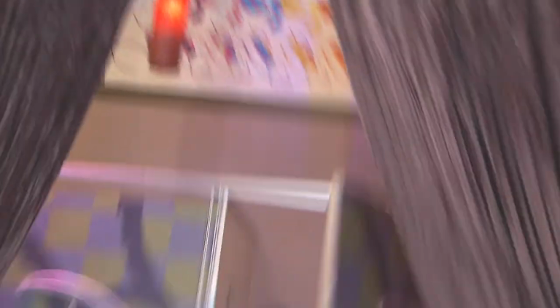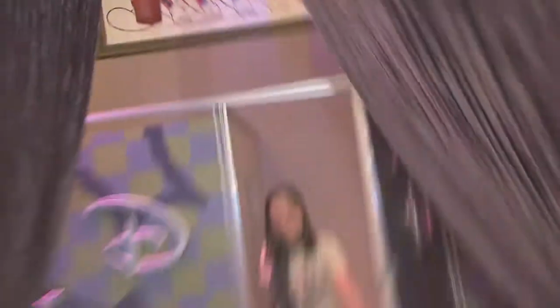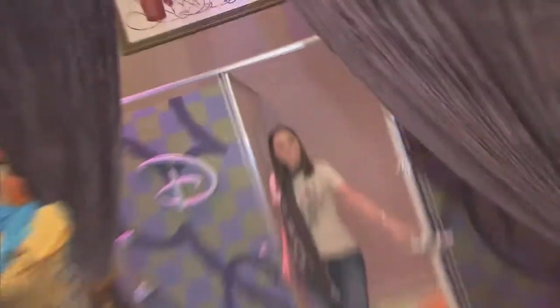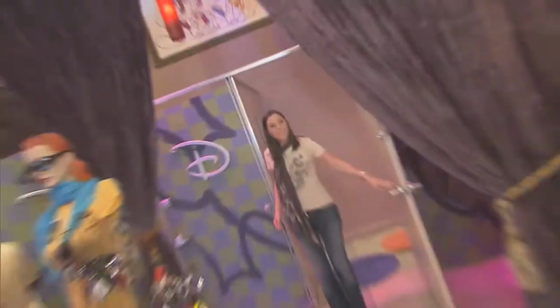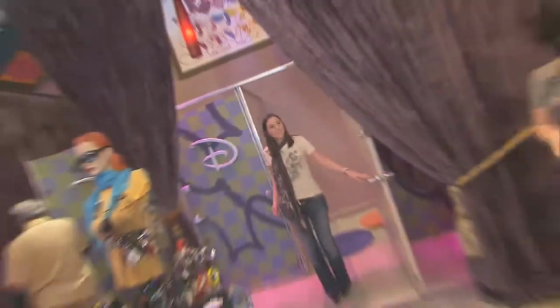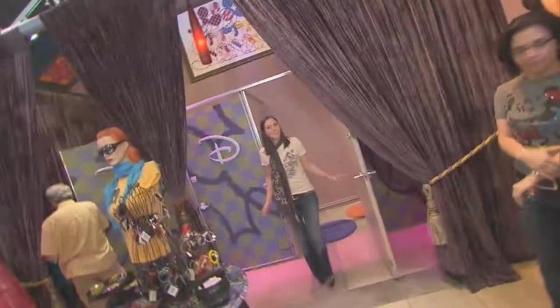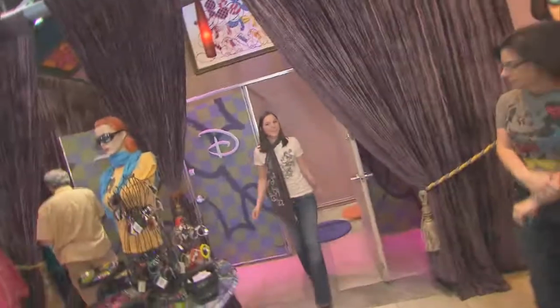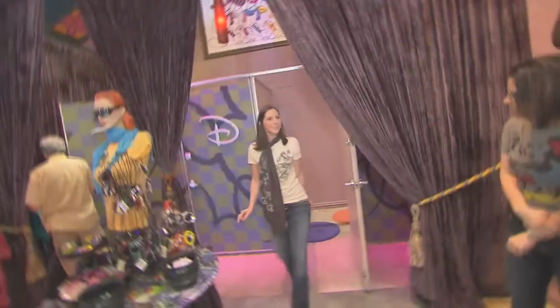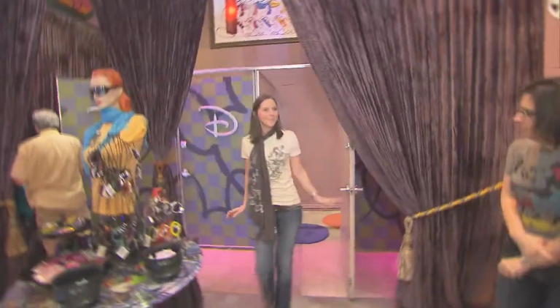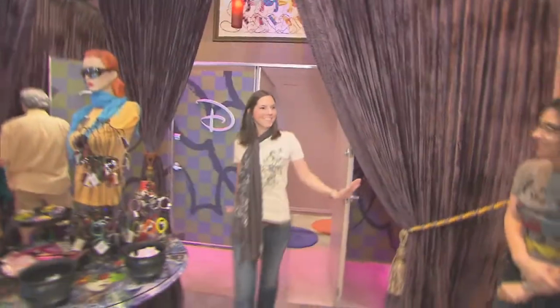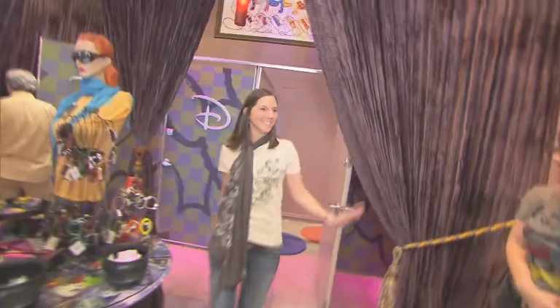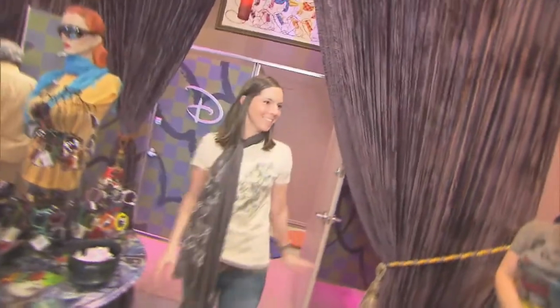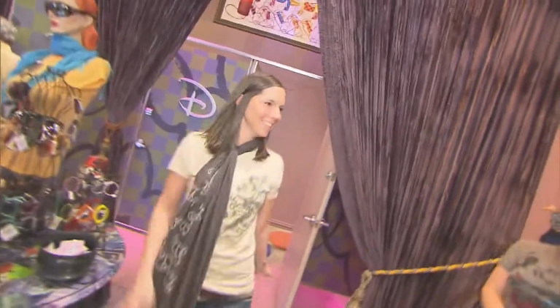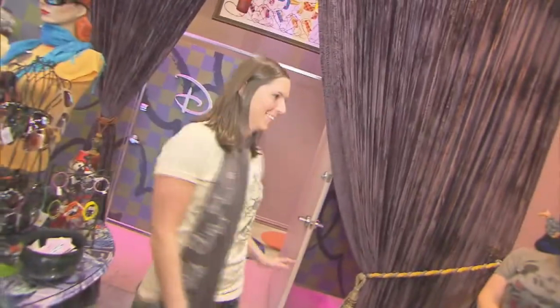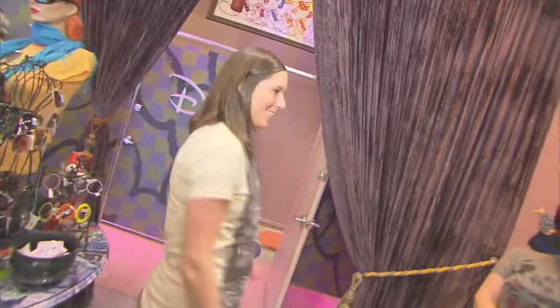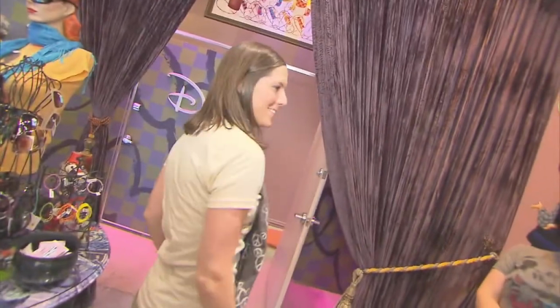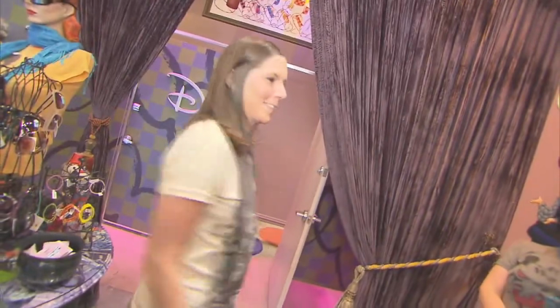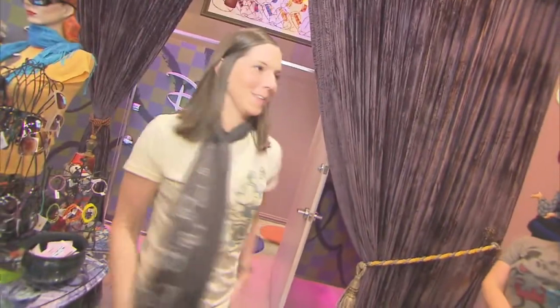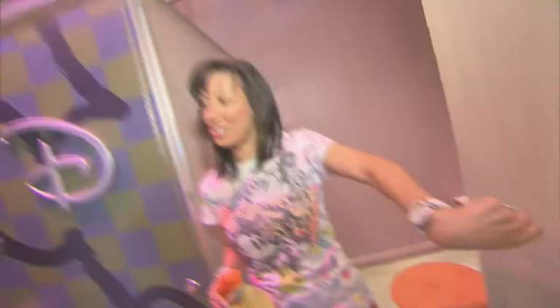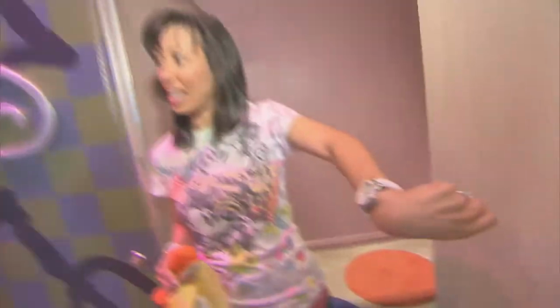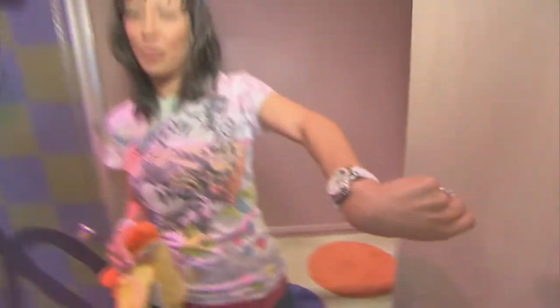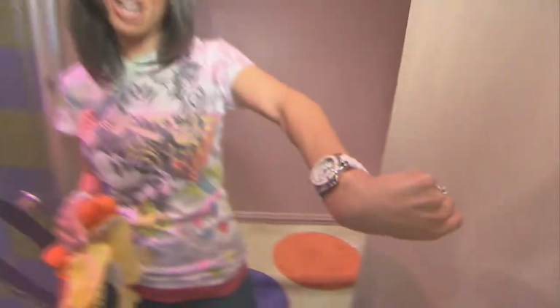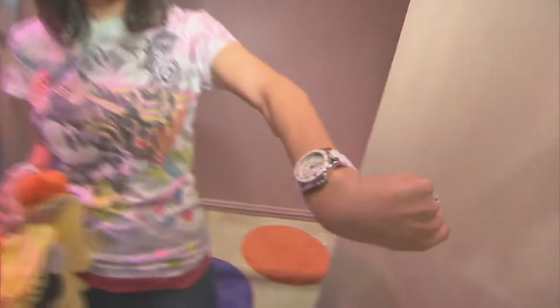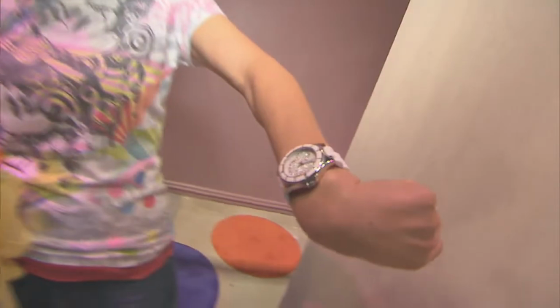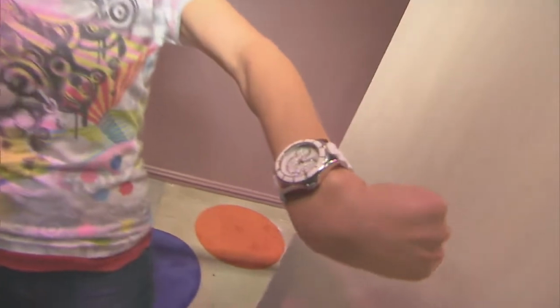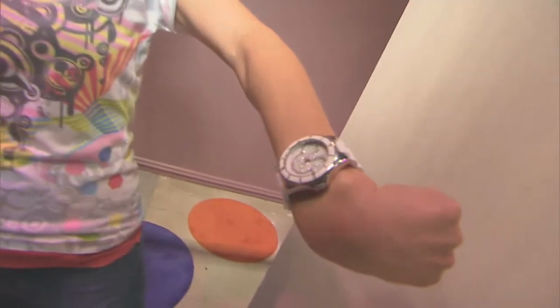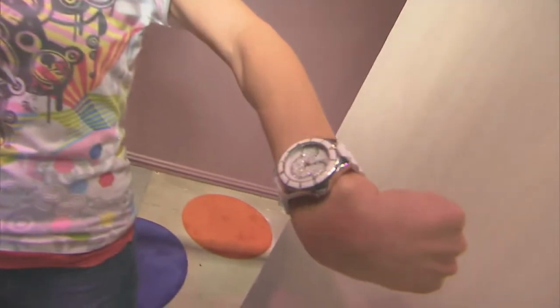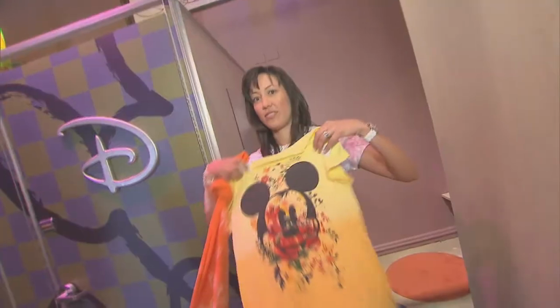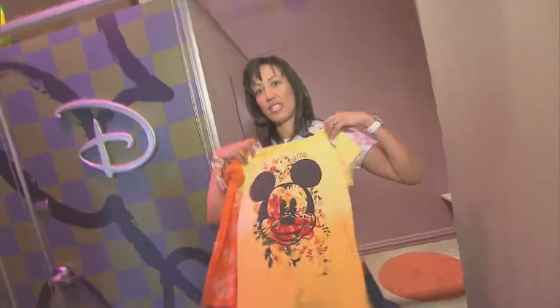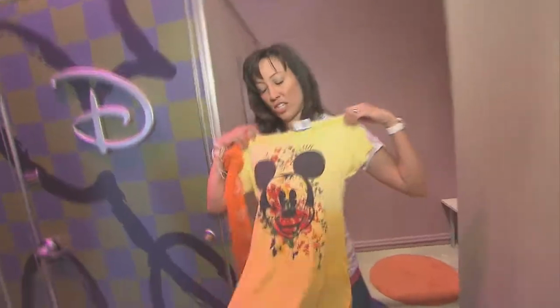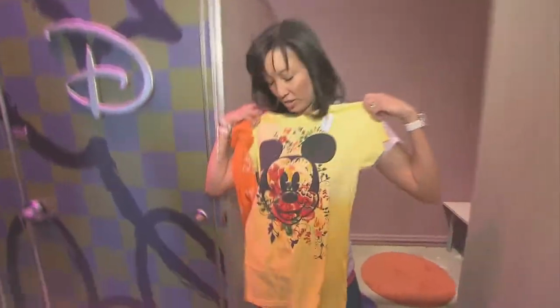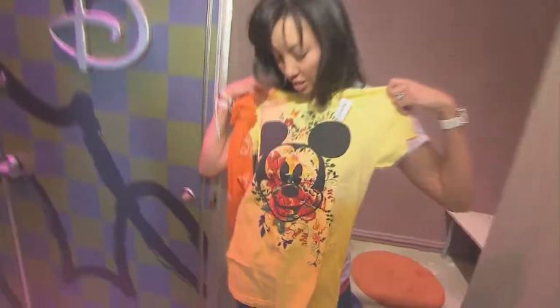You look so cute. Do you like the watch? Love the watch. This is cute too.